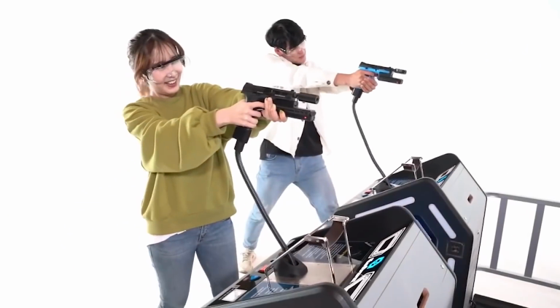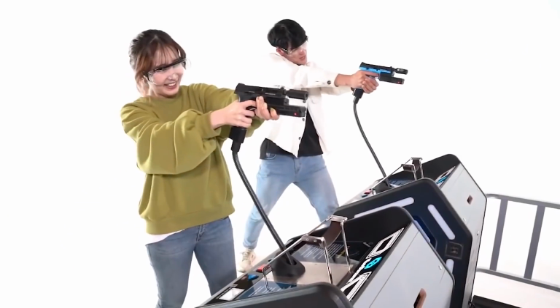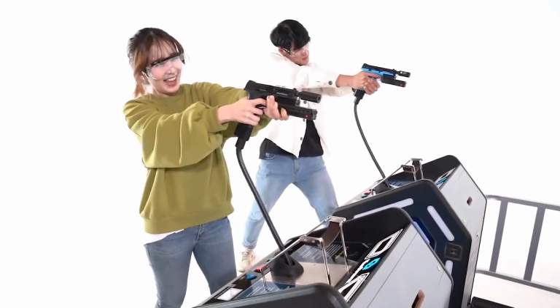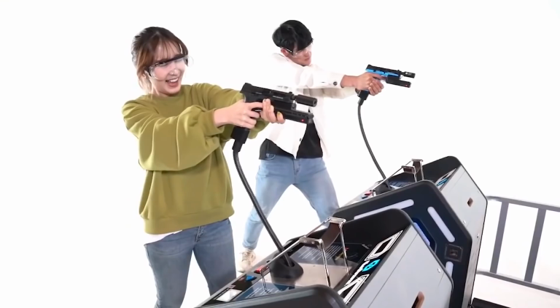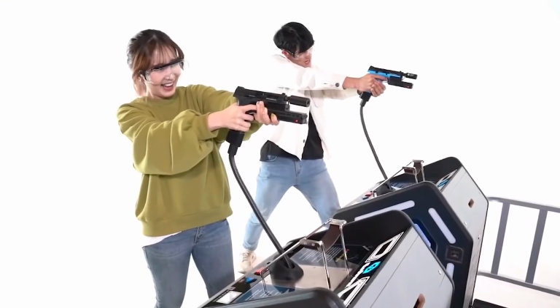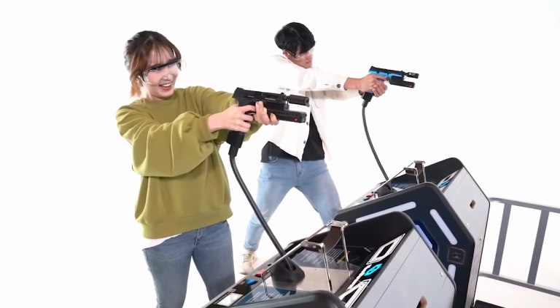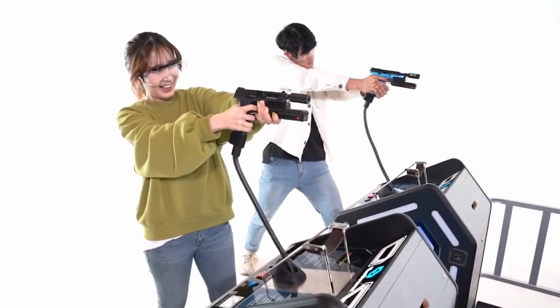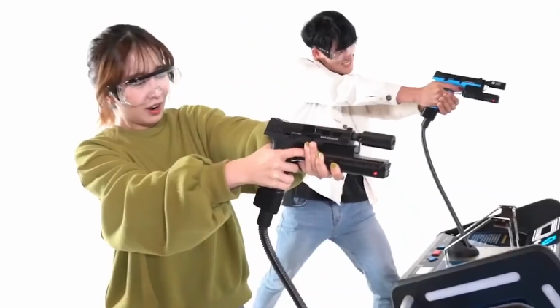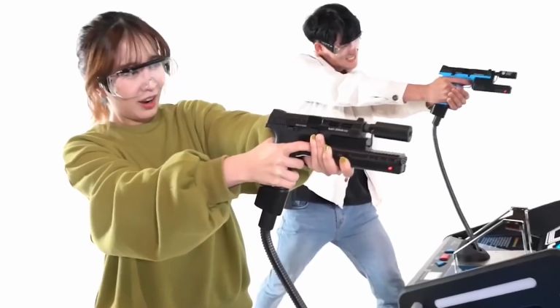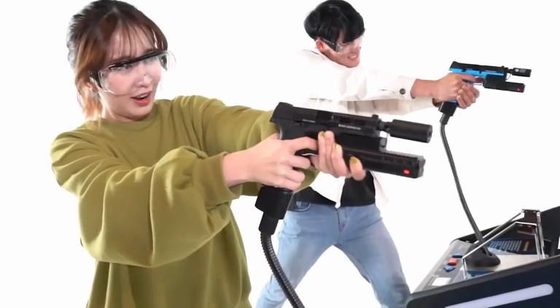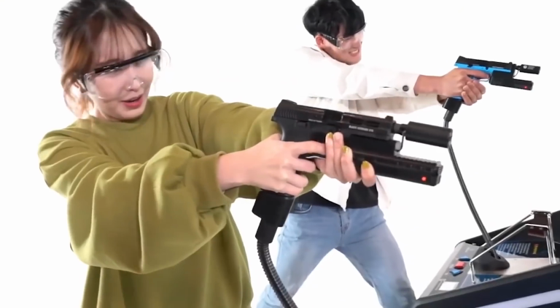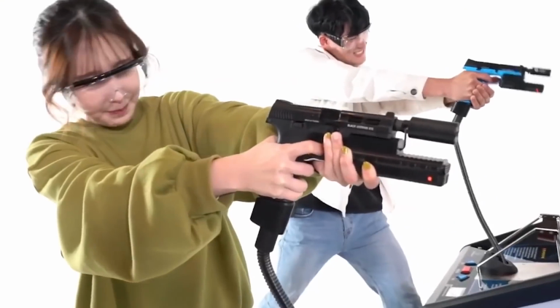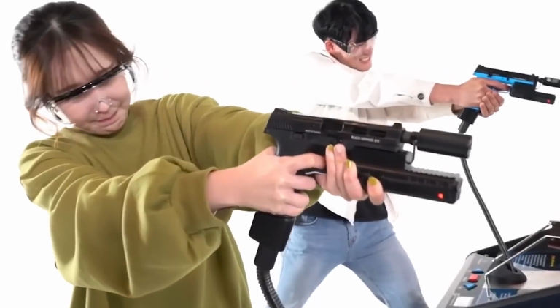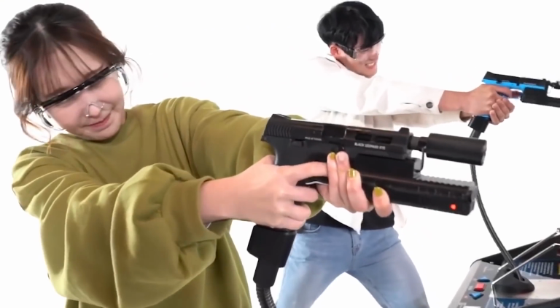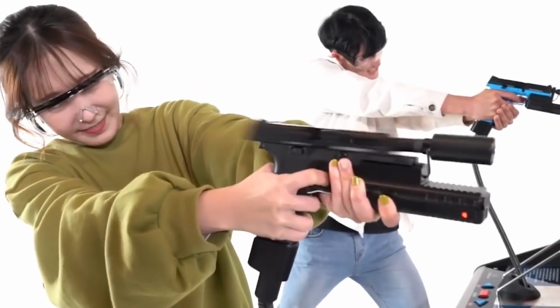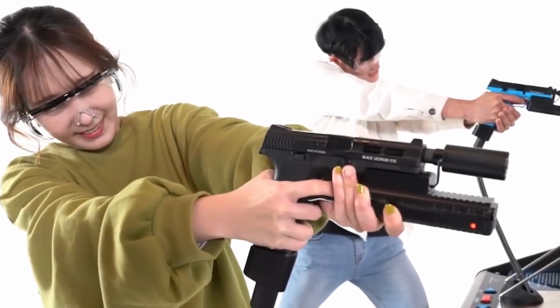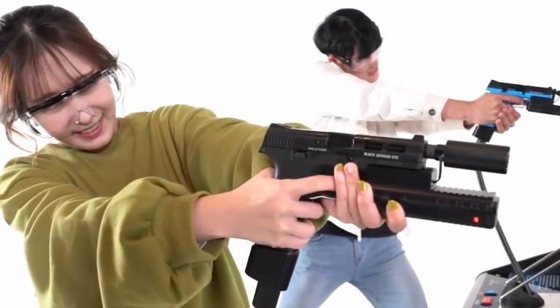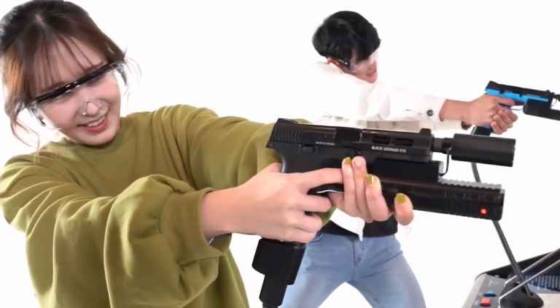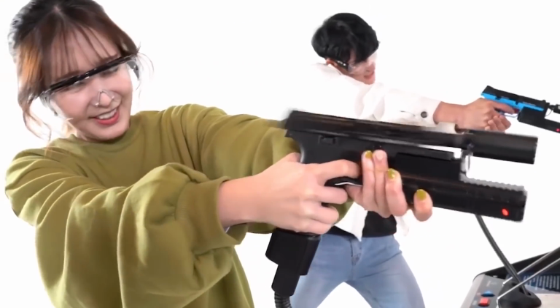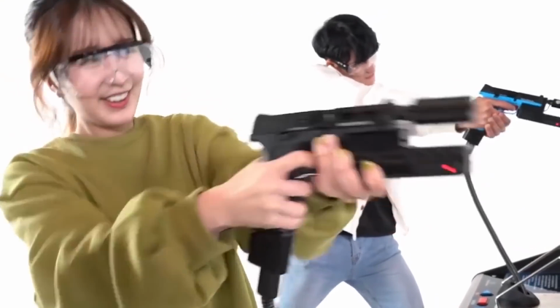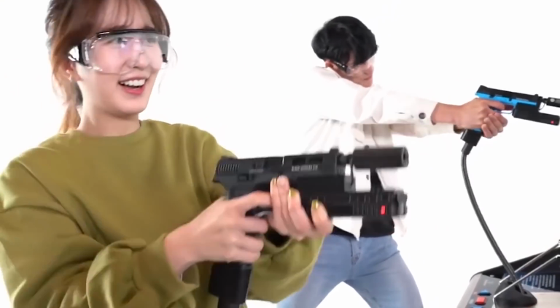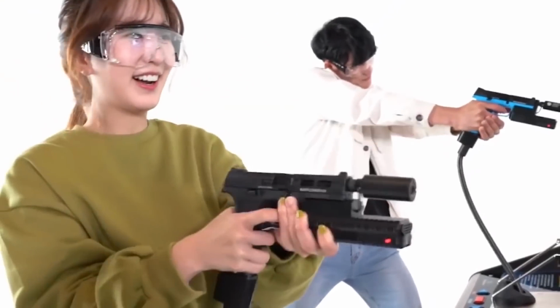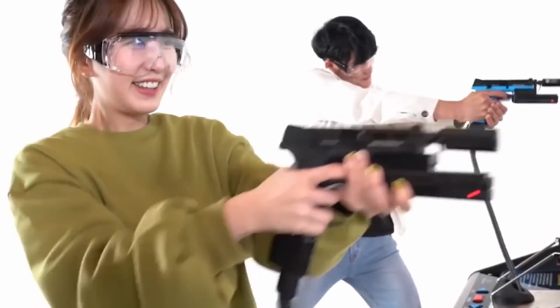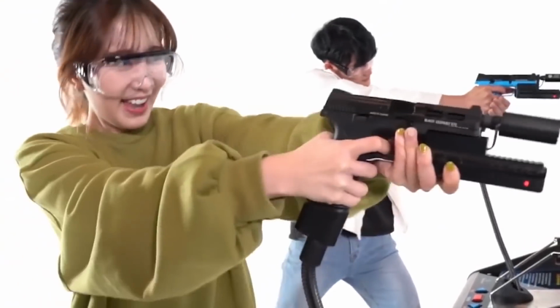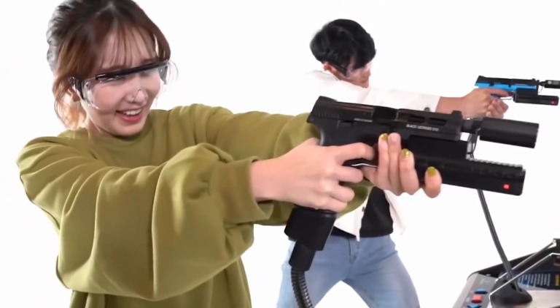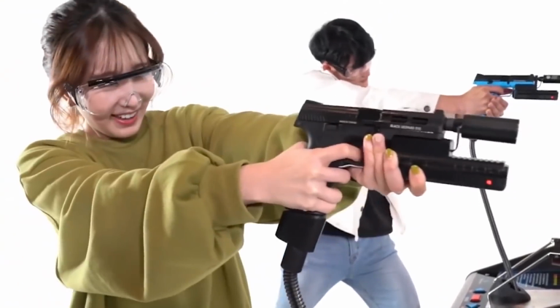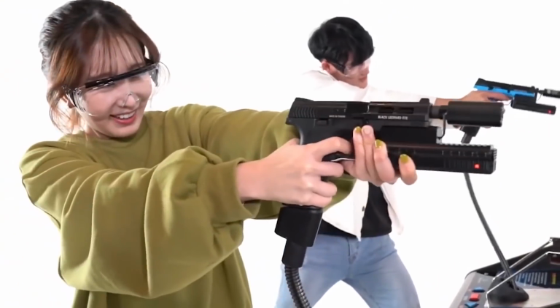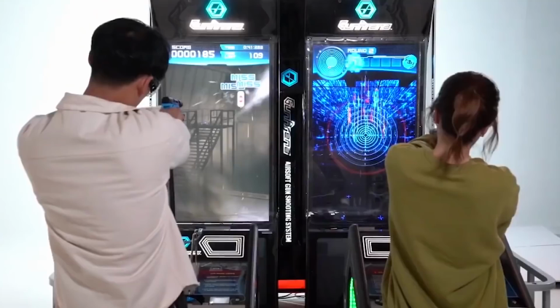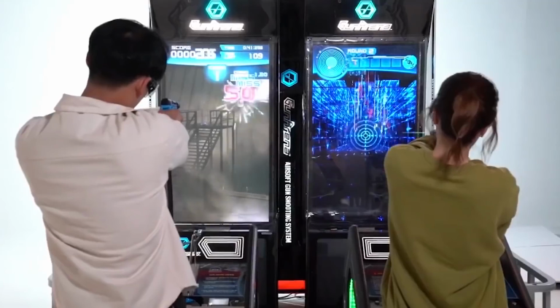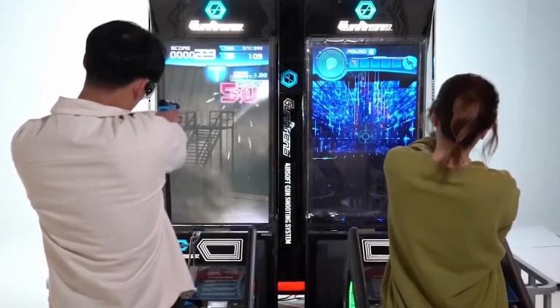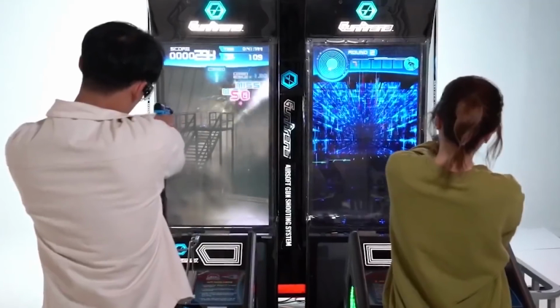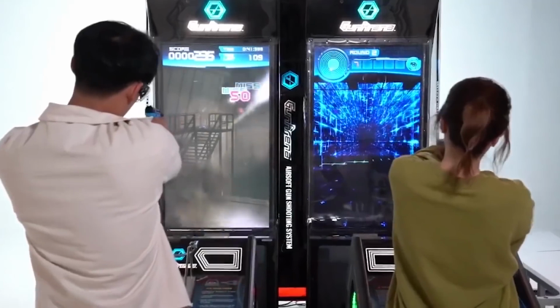Gun Arena uses real airsoft BB guns that shoot real pellets at the screen.